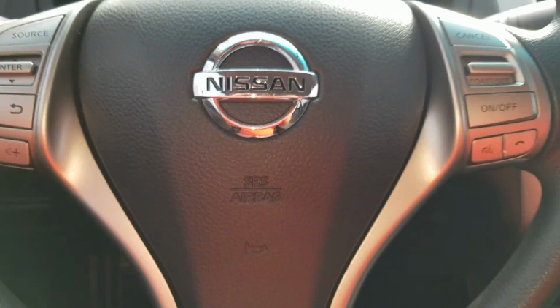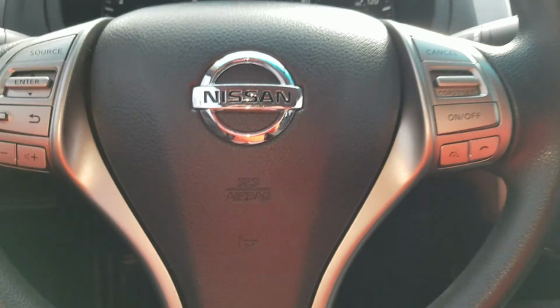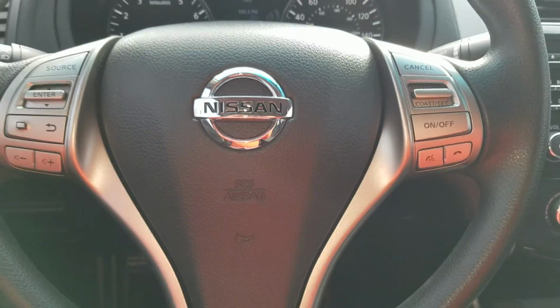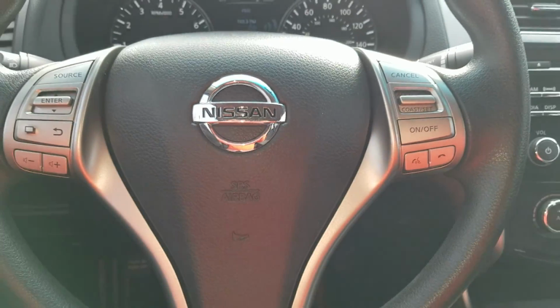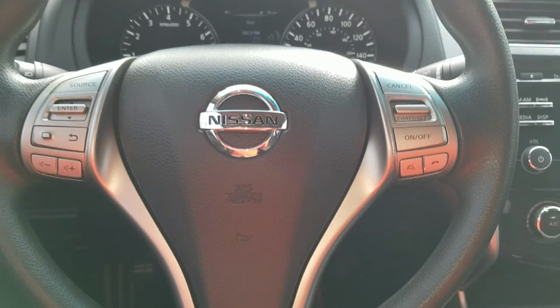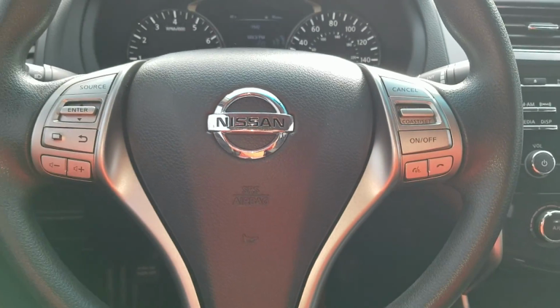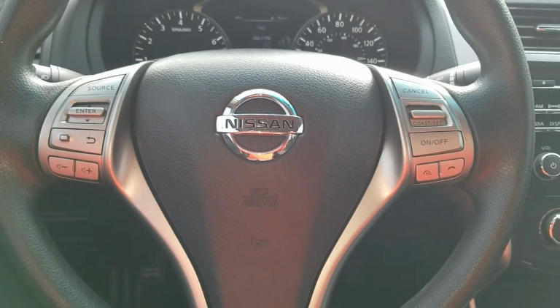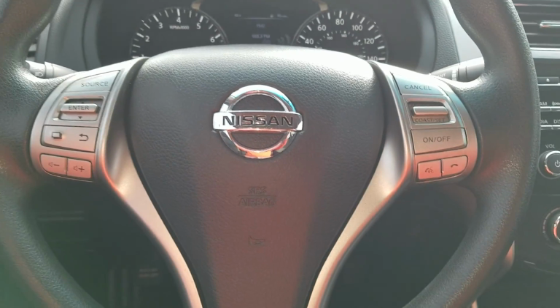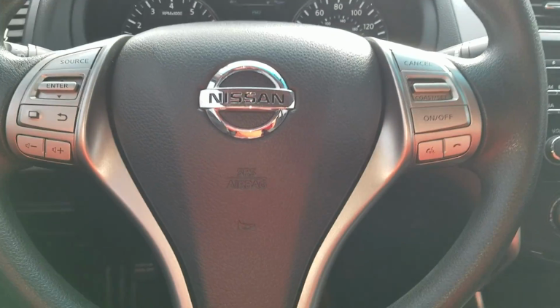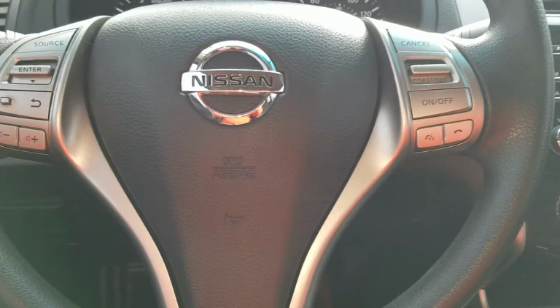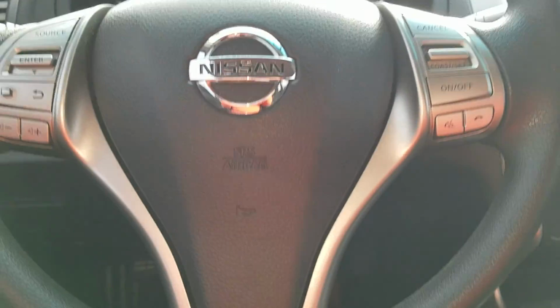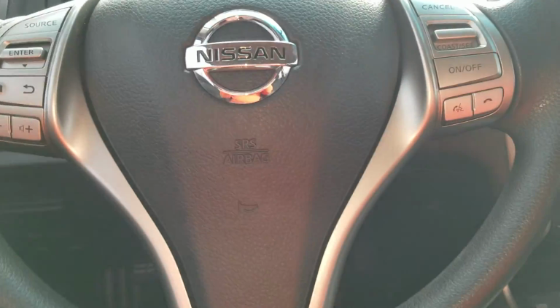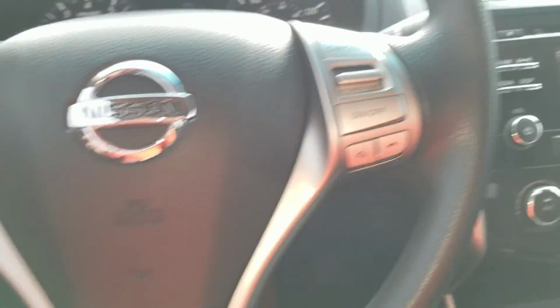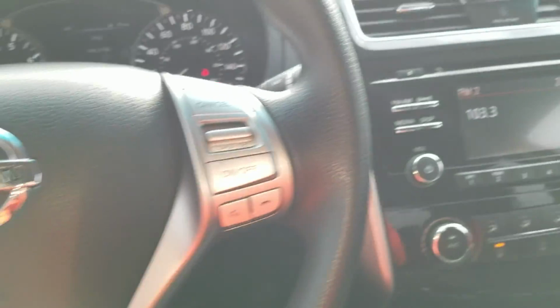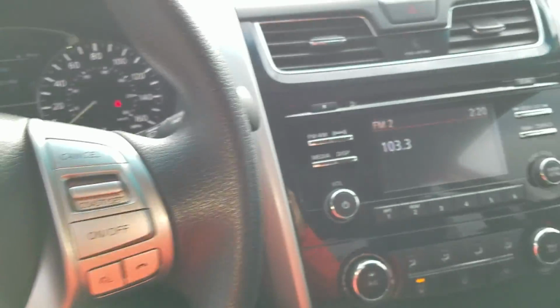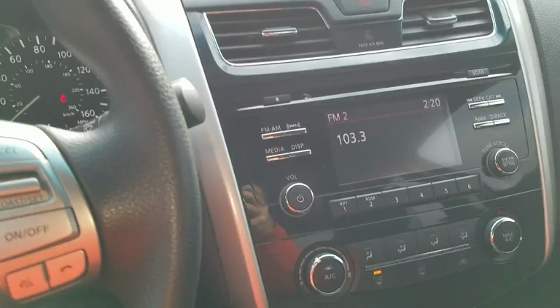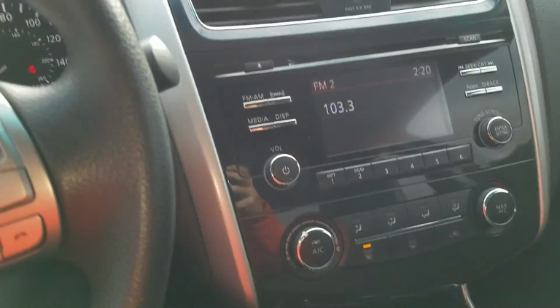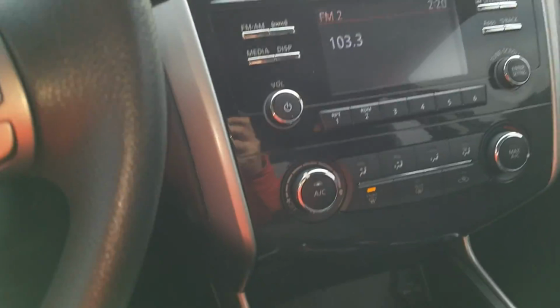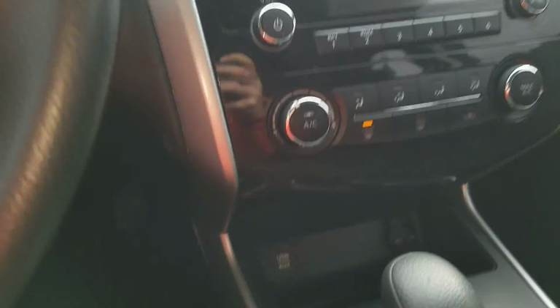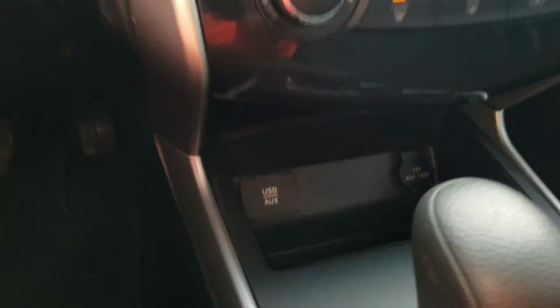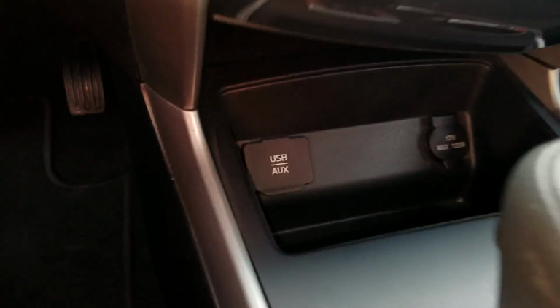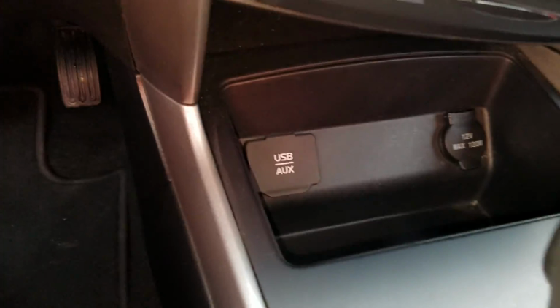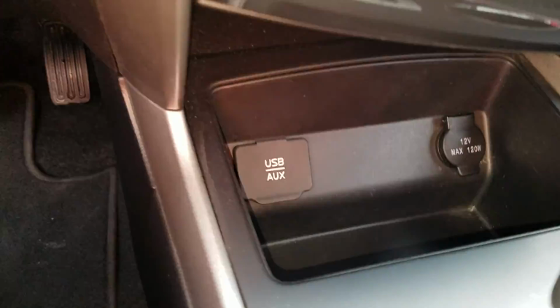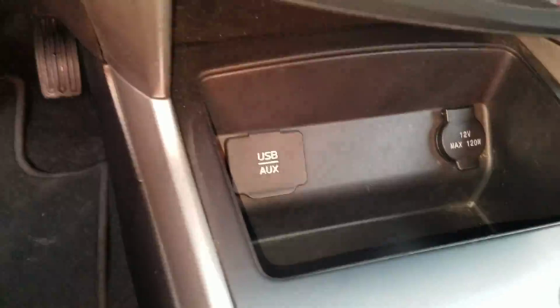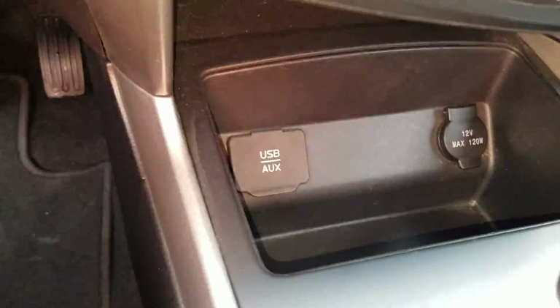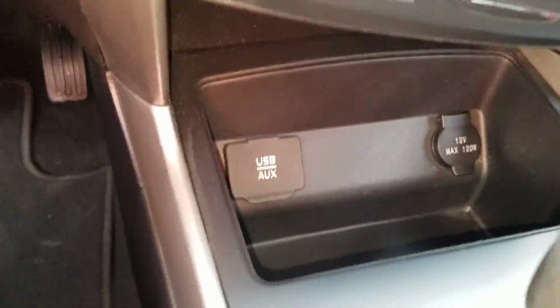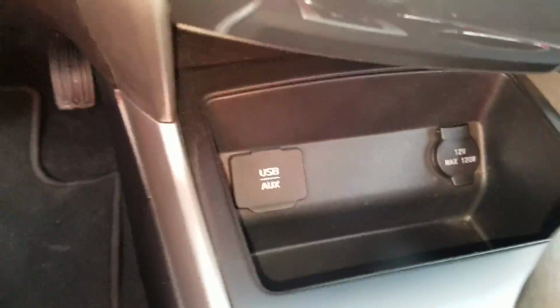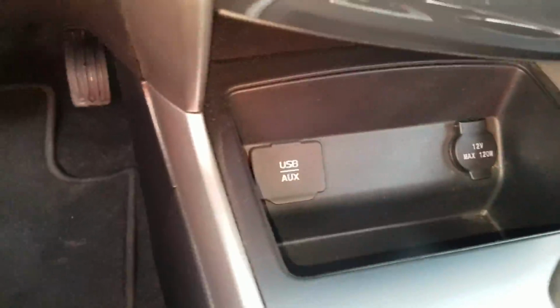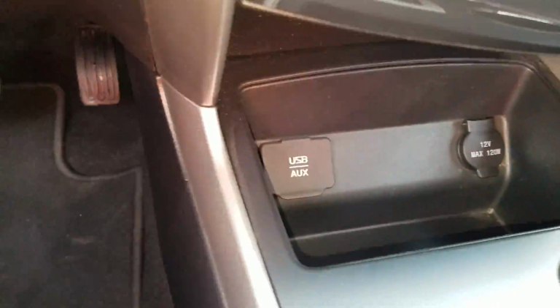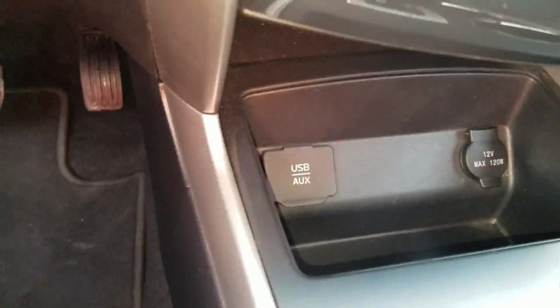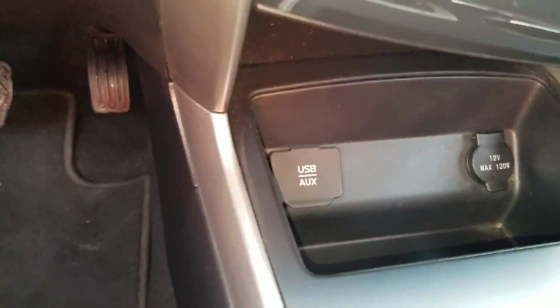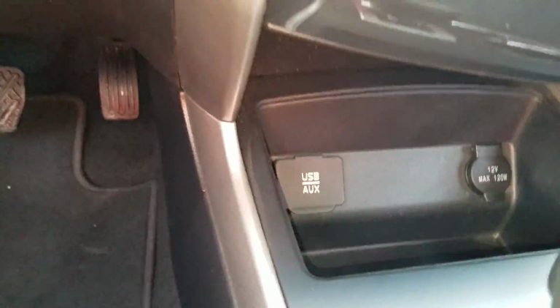It also has a telescoping steering wheel, as well as USB and auxiliary inputs.